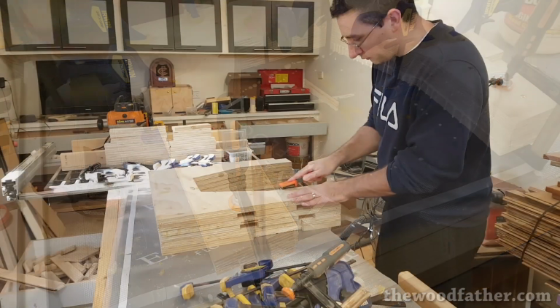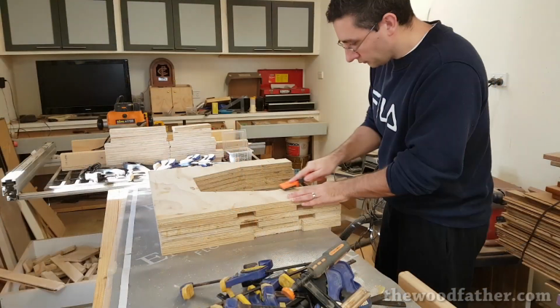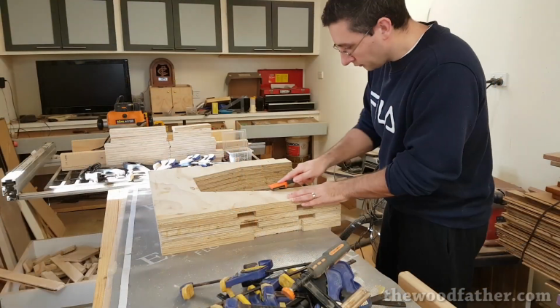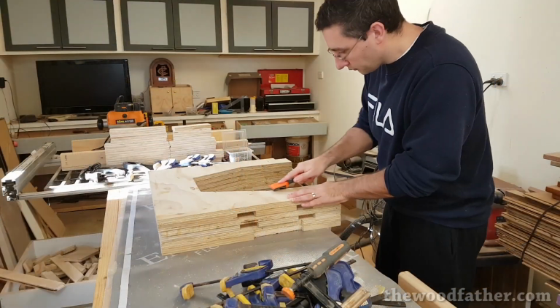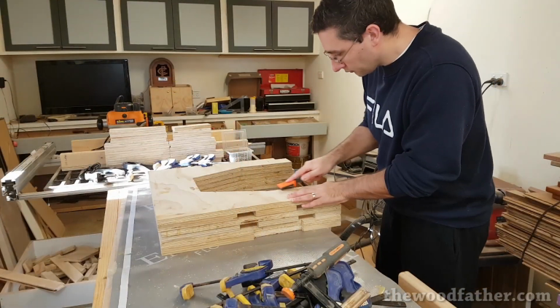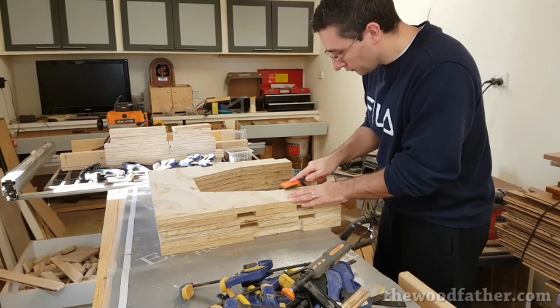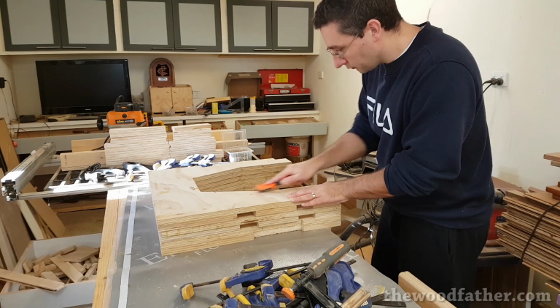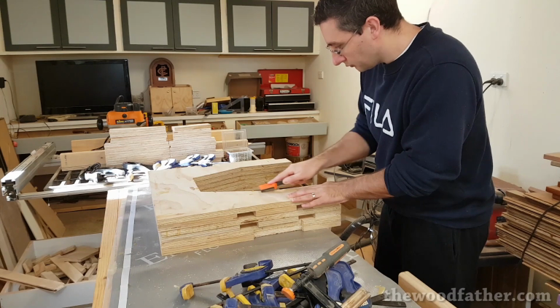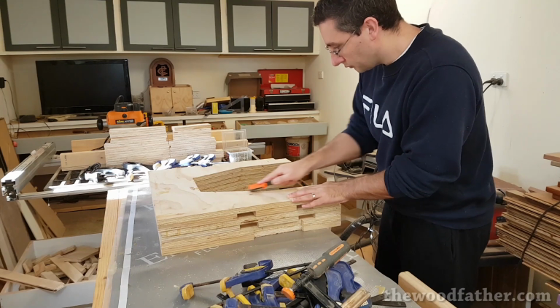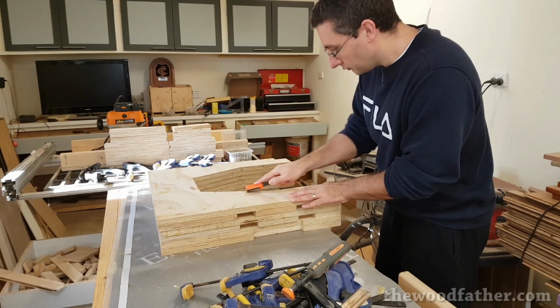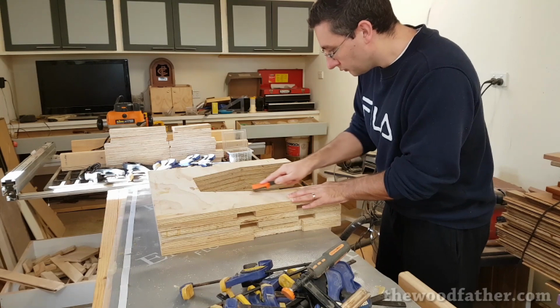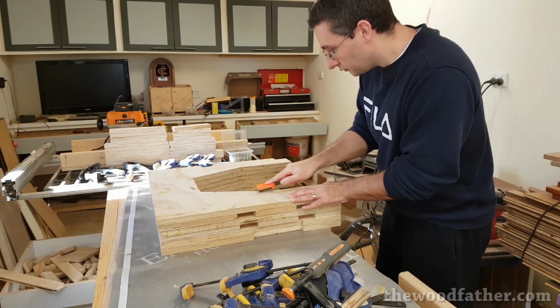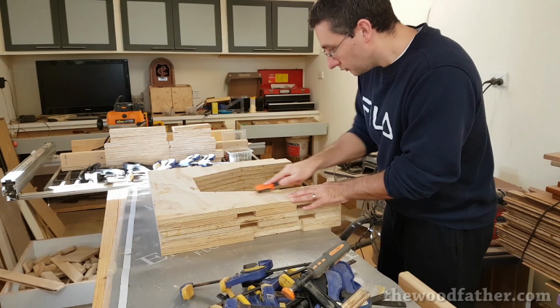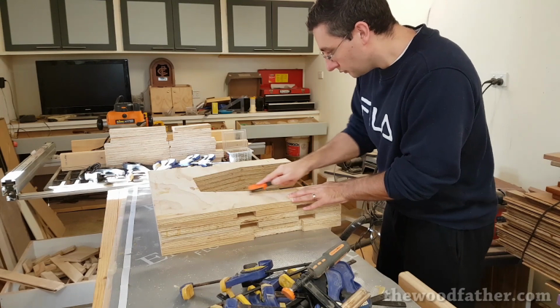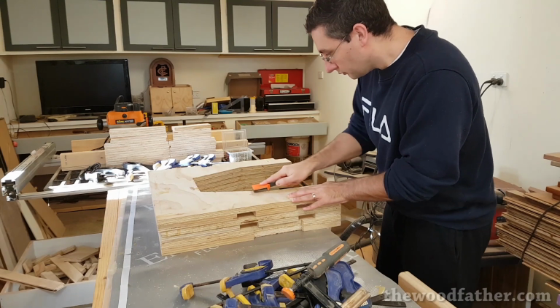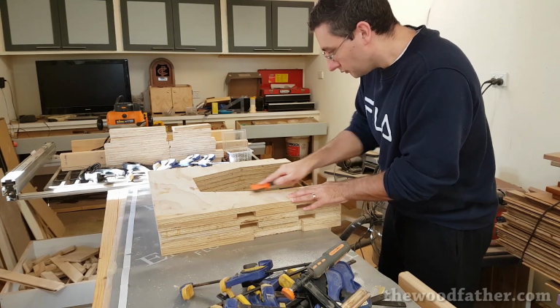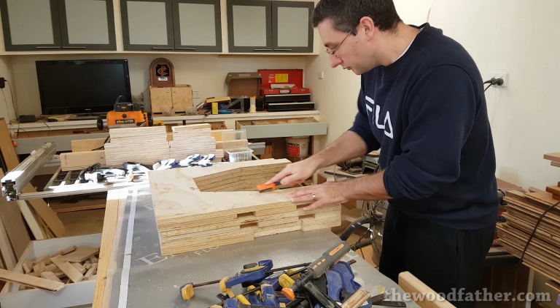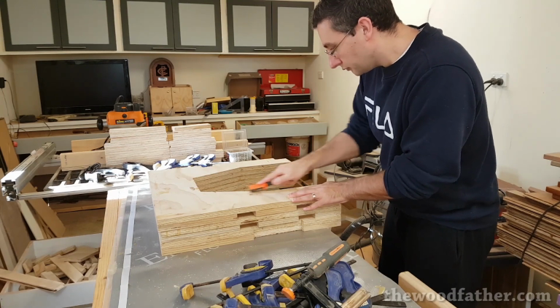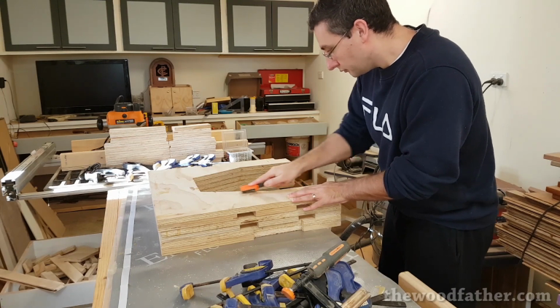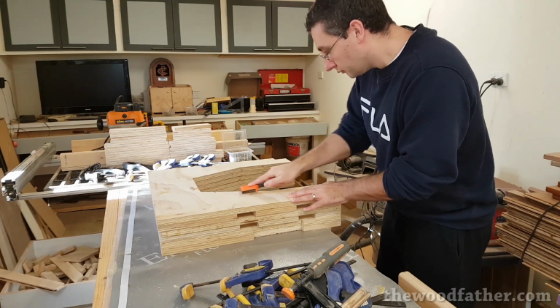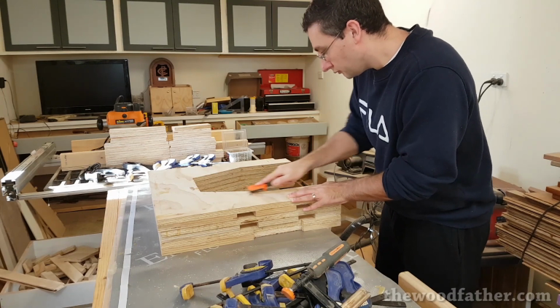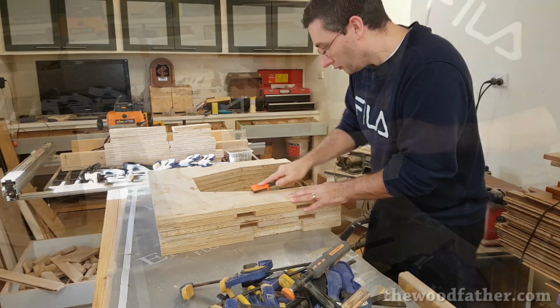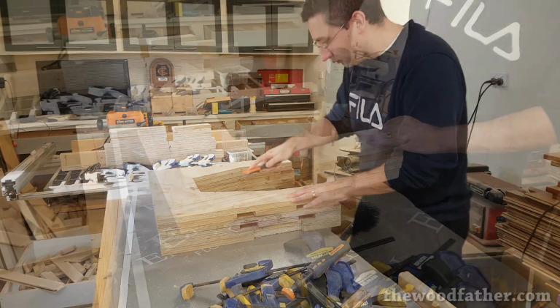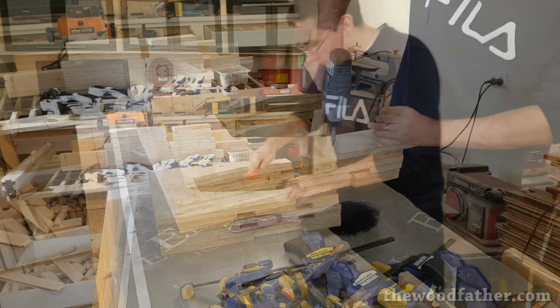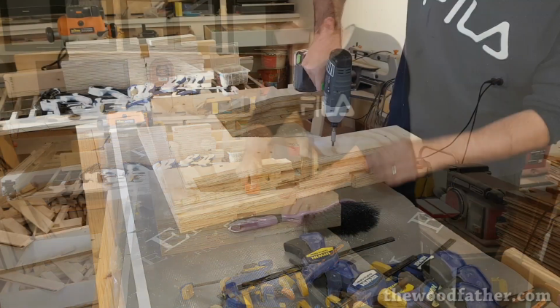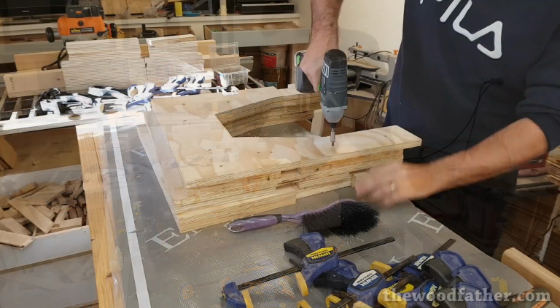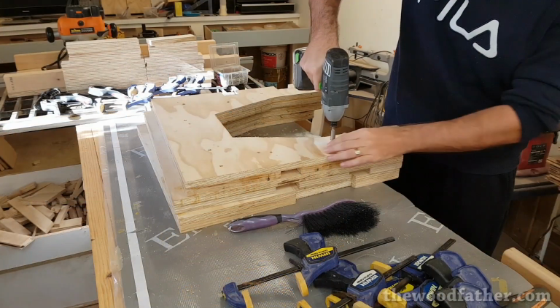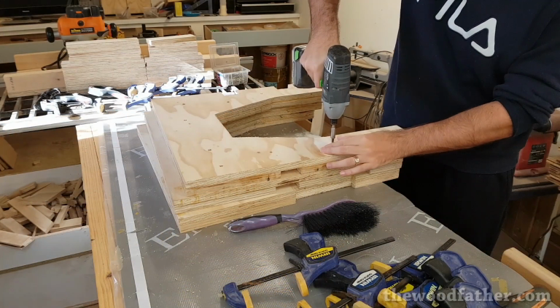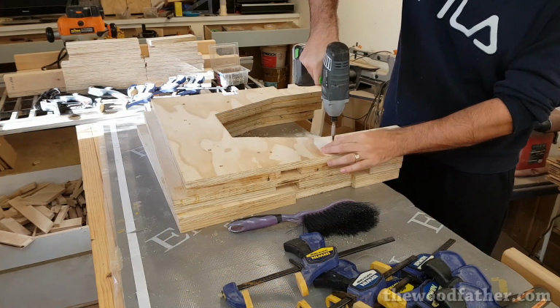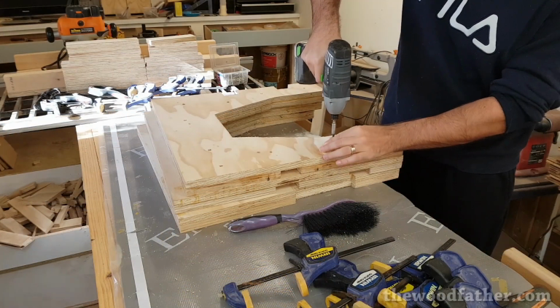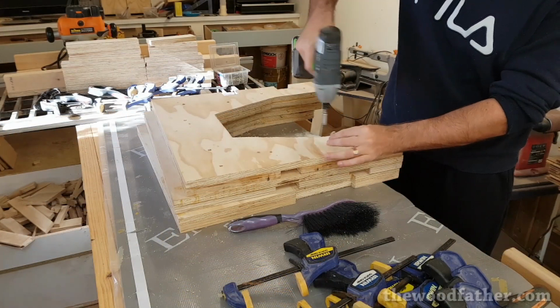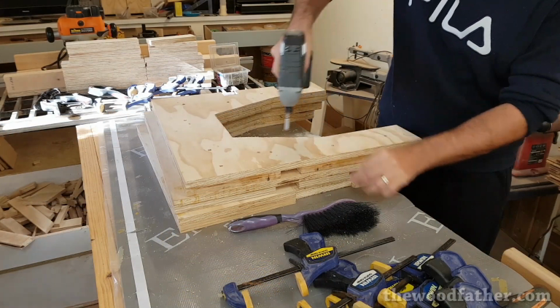Once the glue was perfectly dry — I think it was about two or three days later — I scraped off all of the squeeze out and removed all the screws.